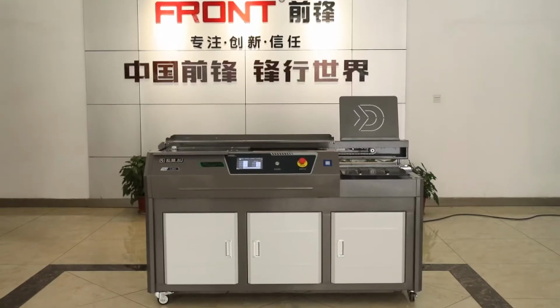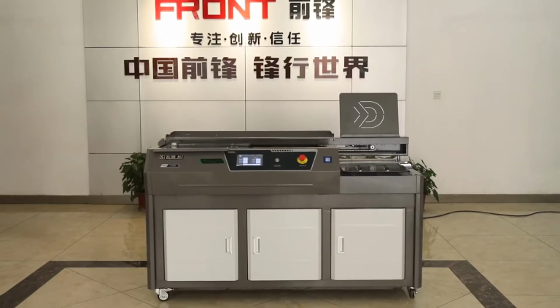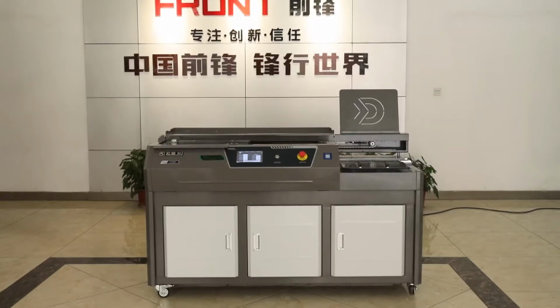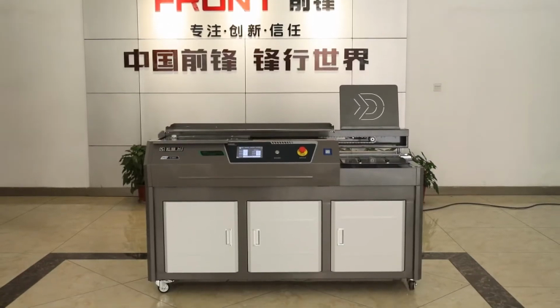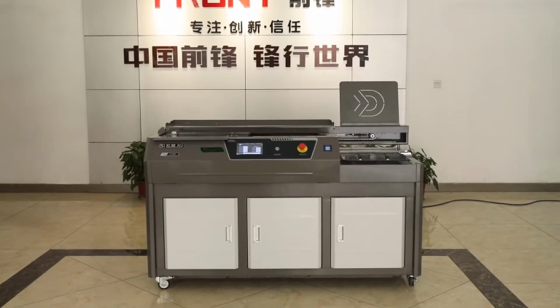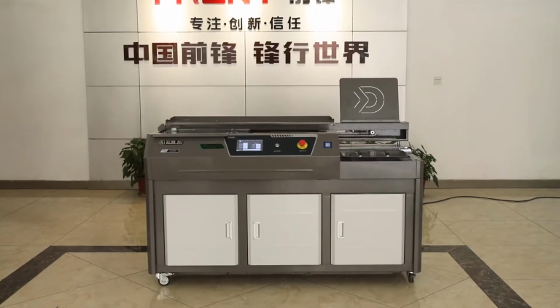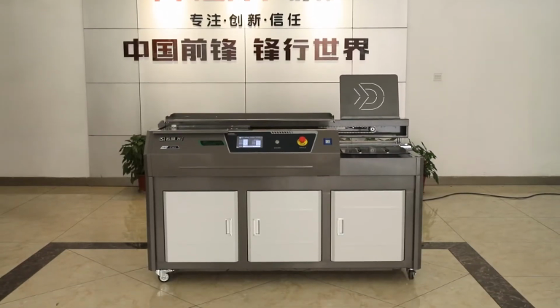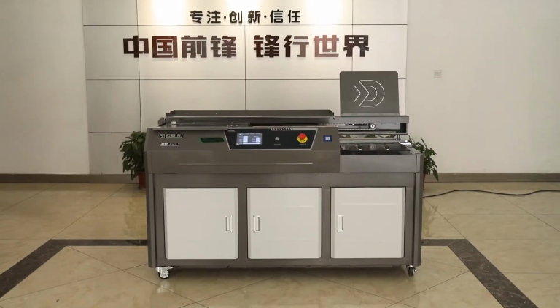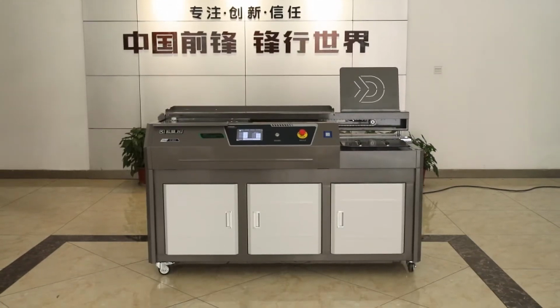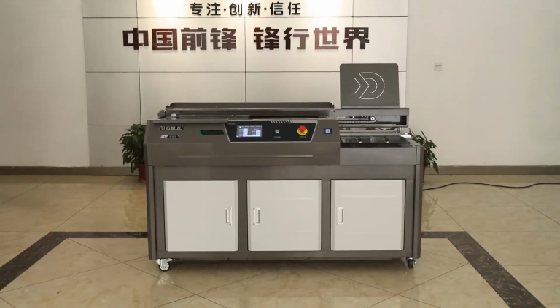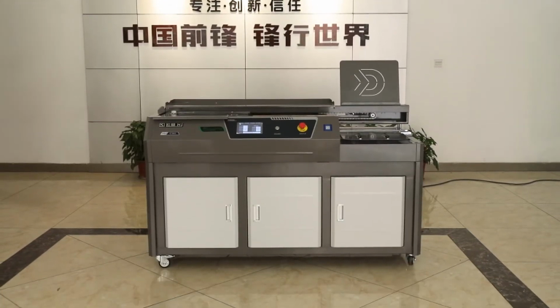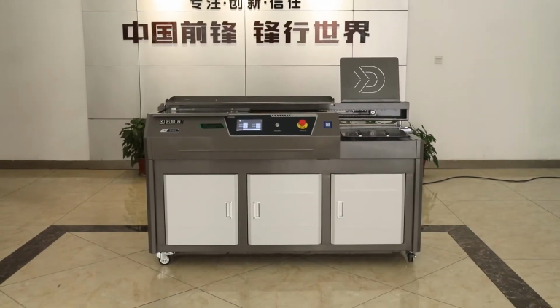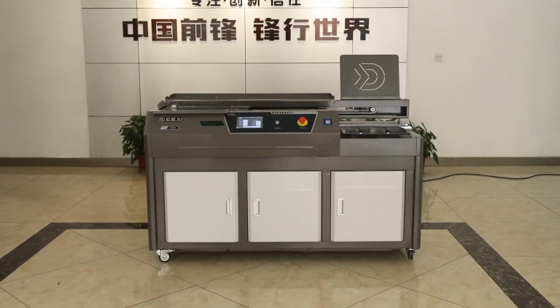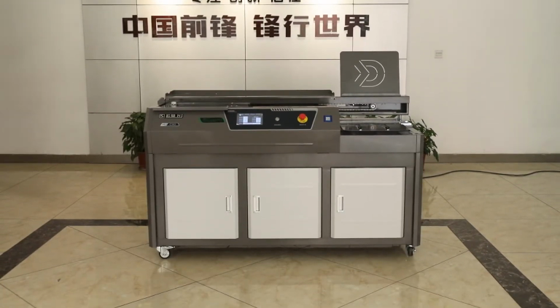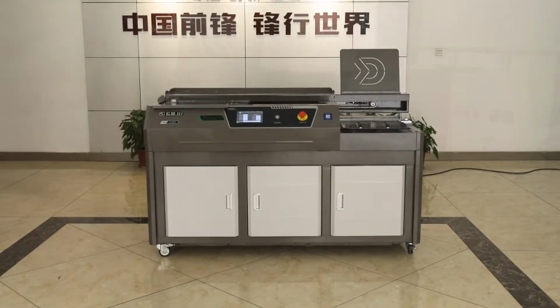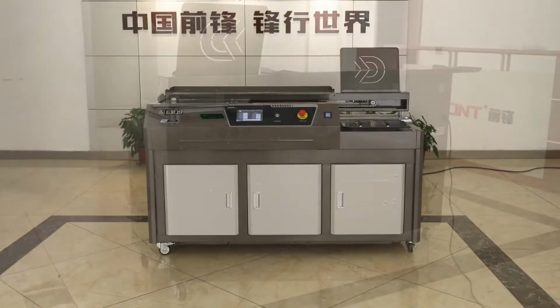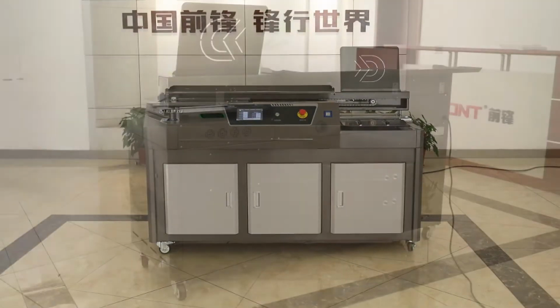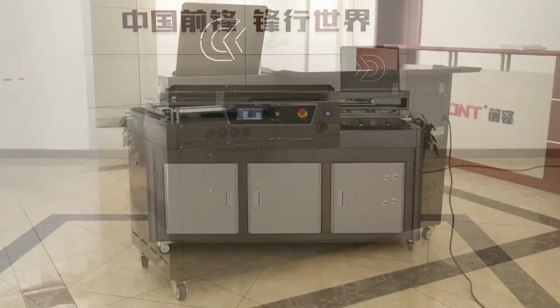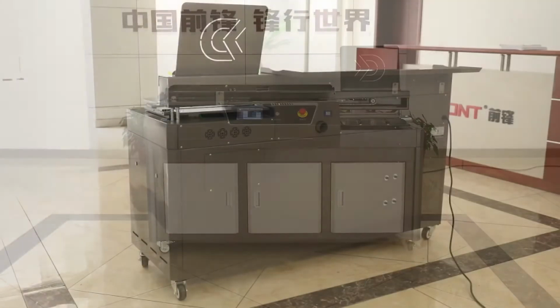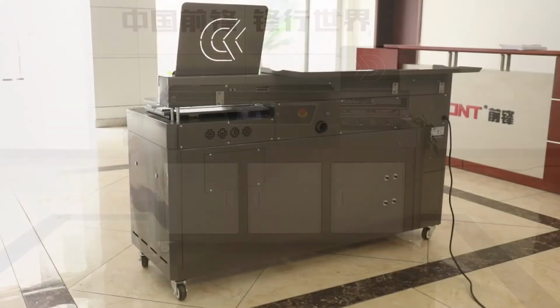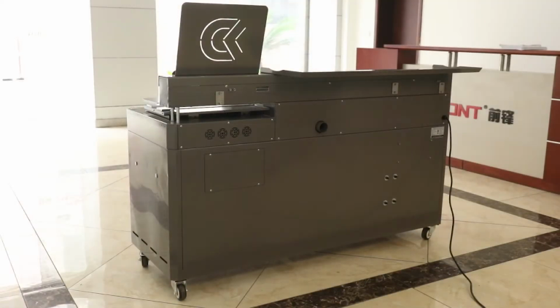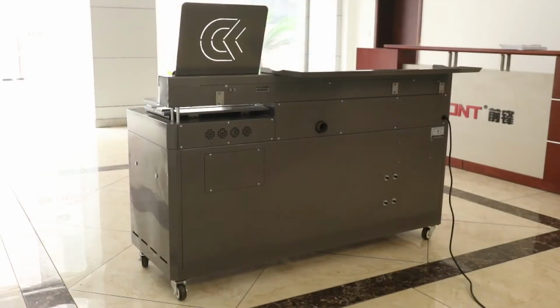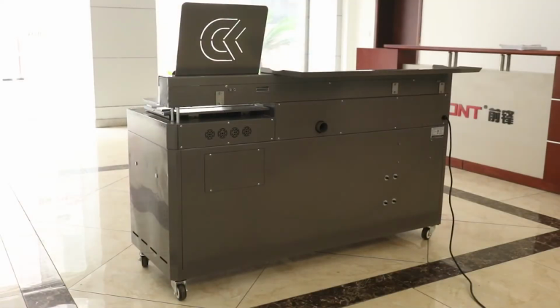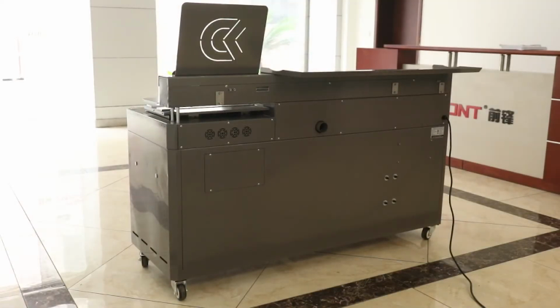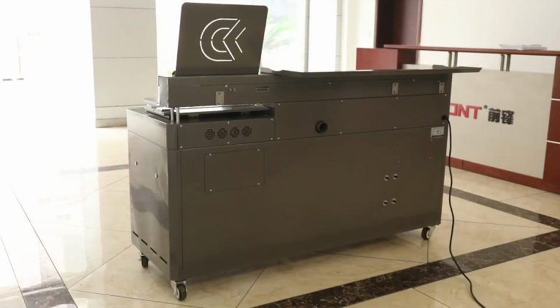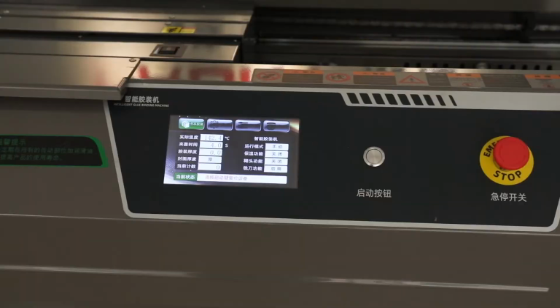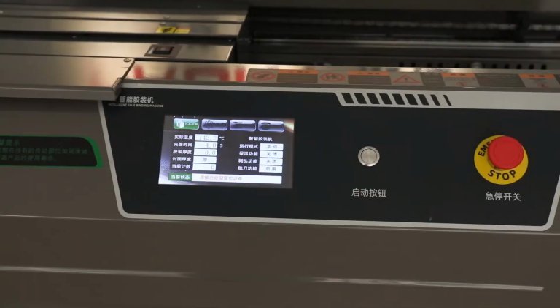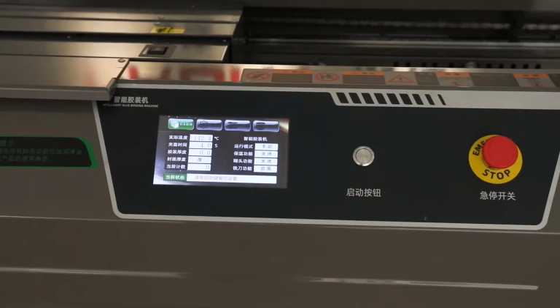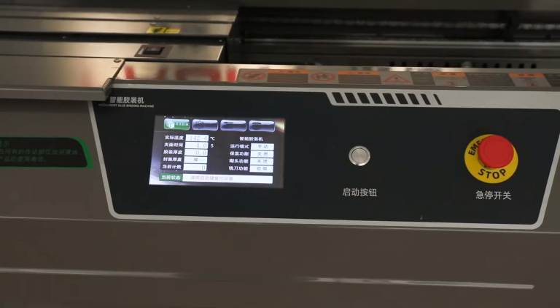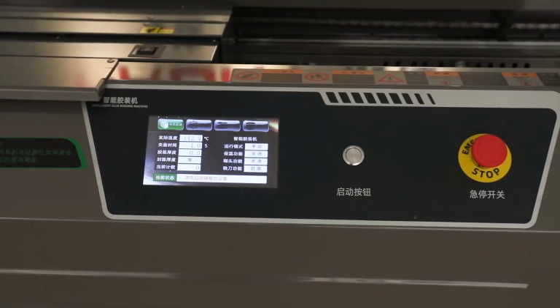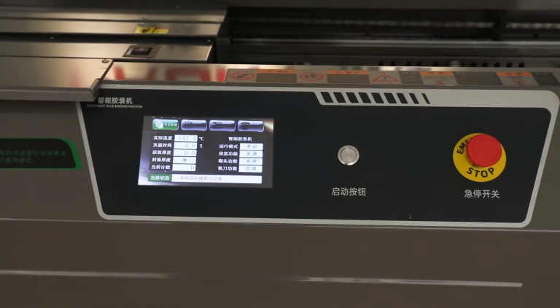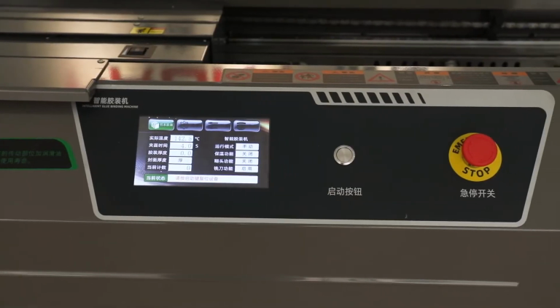This glue binding machine, C90, is our 2020 new design.